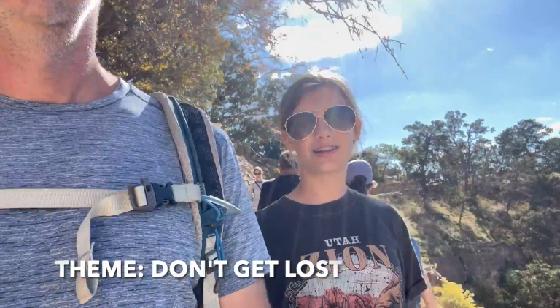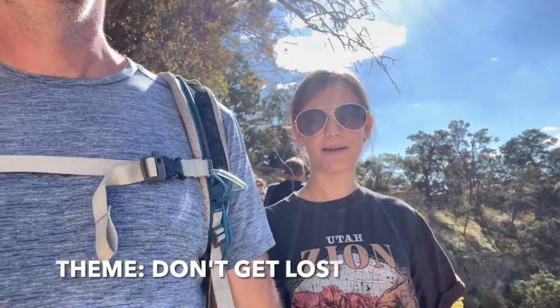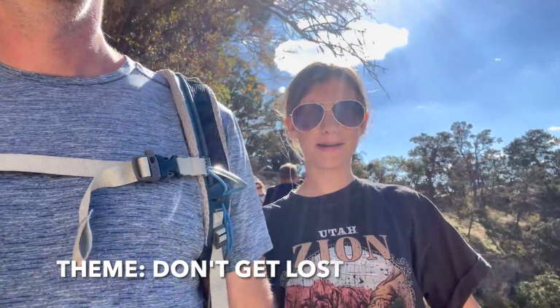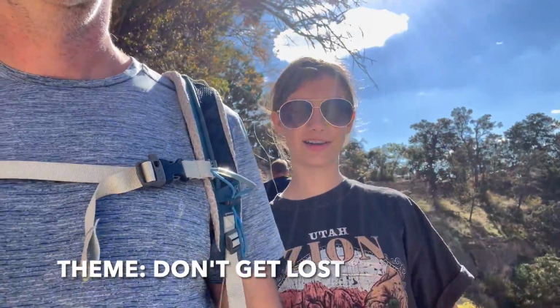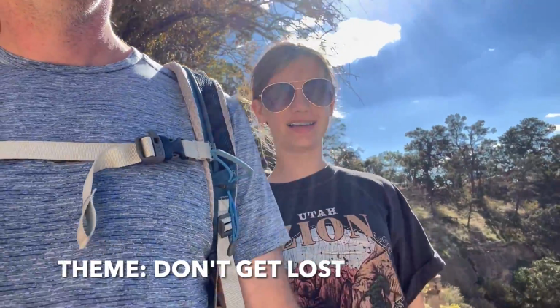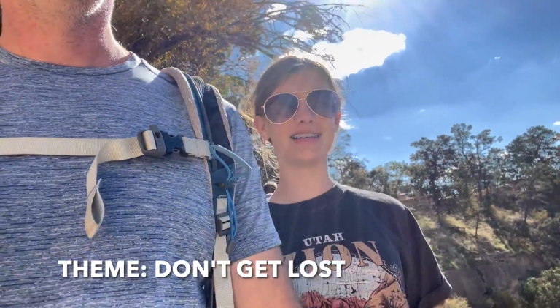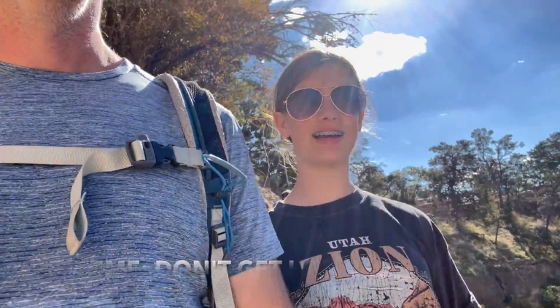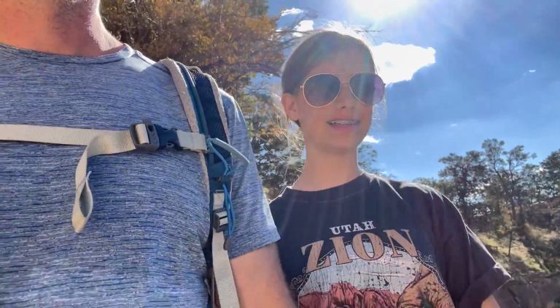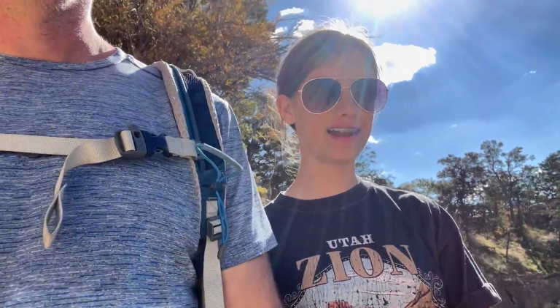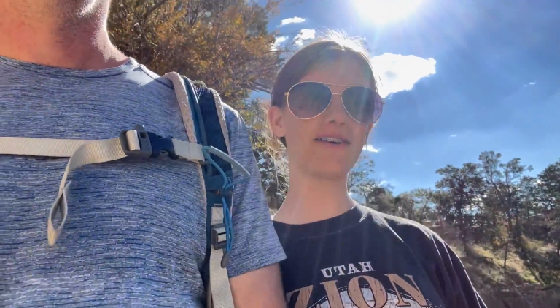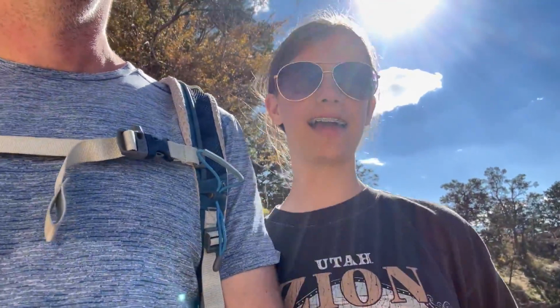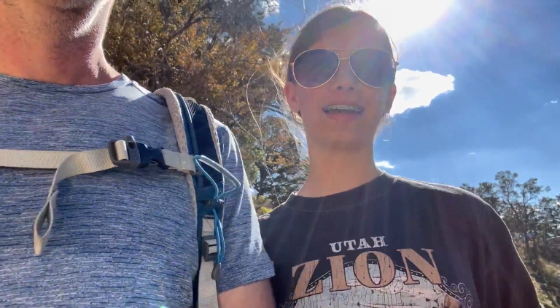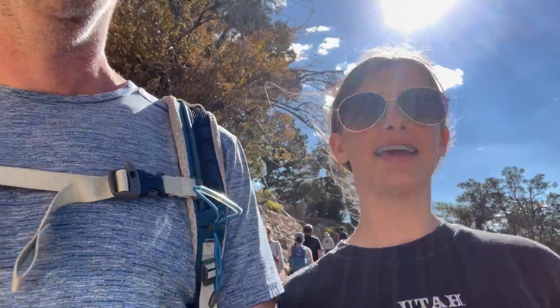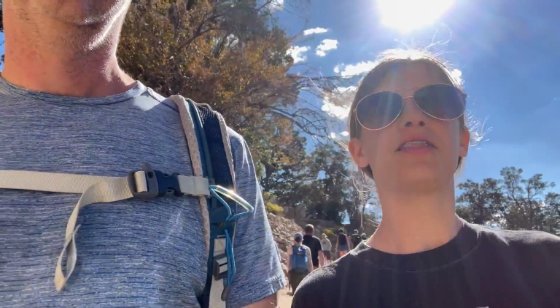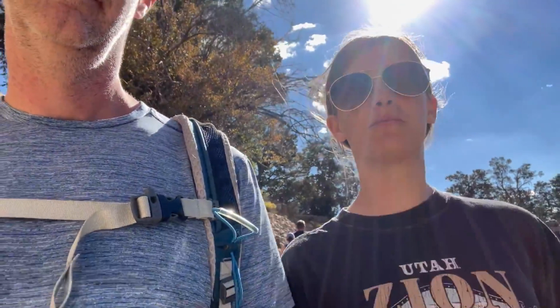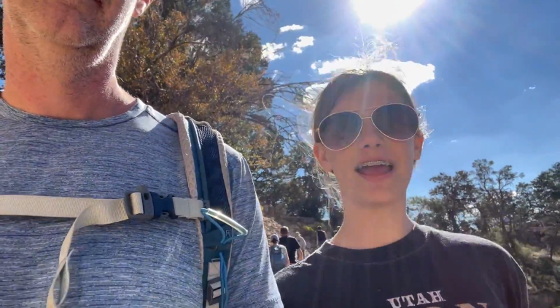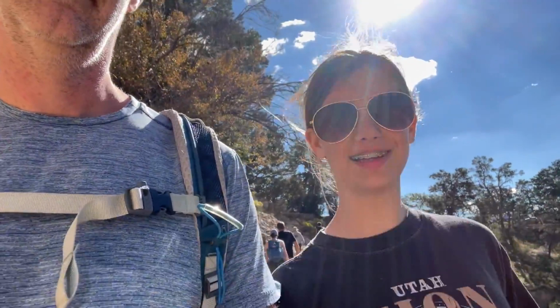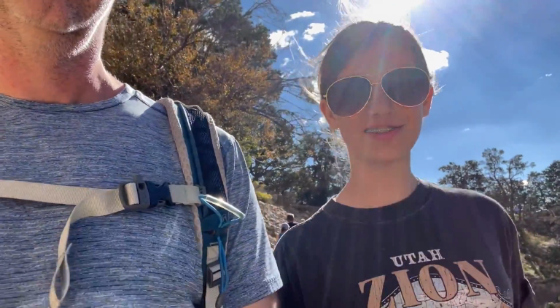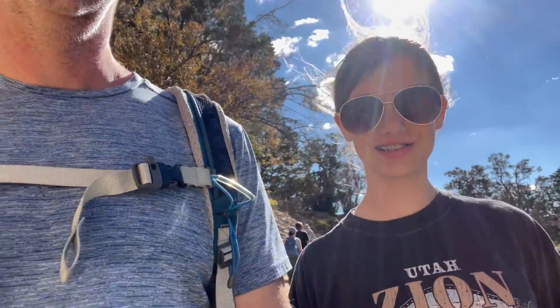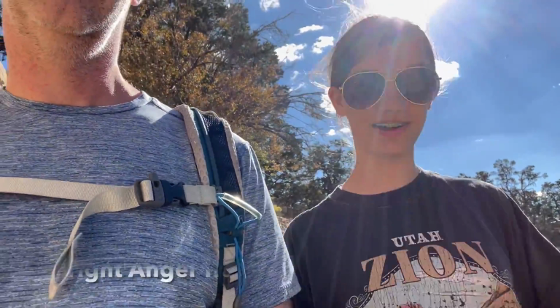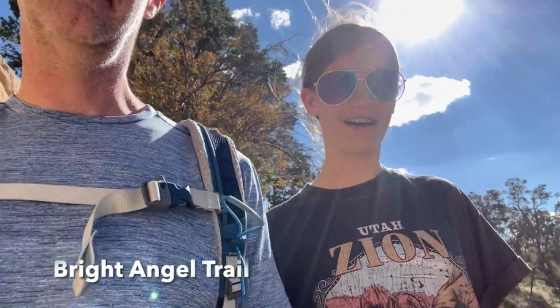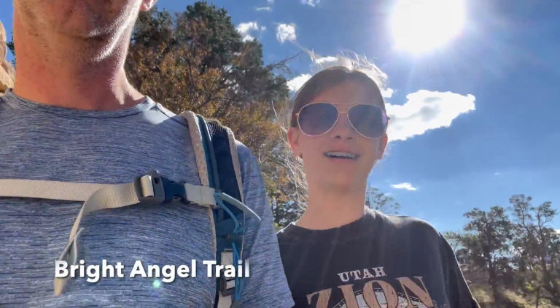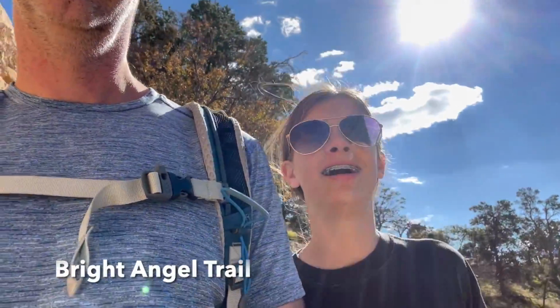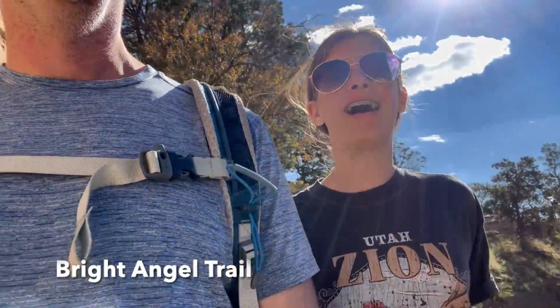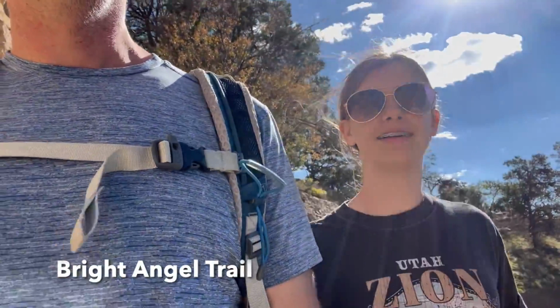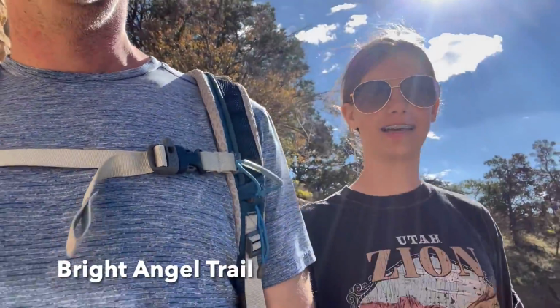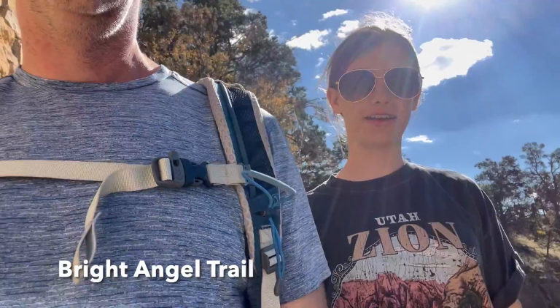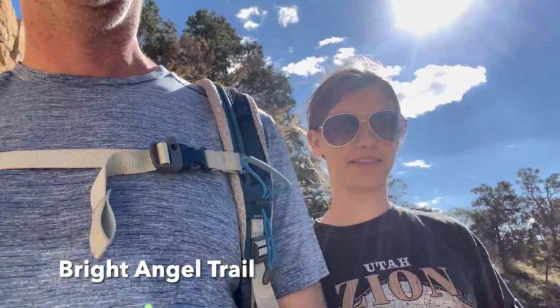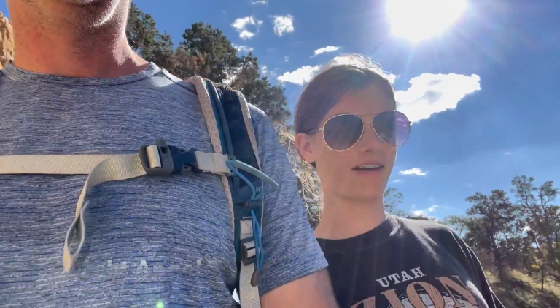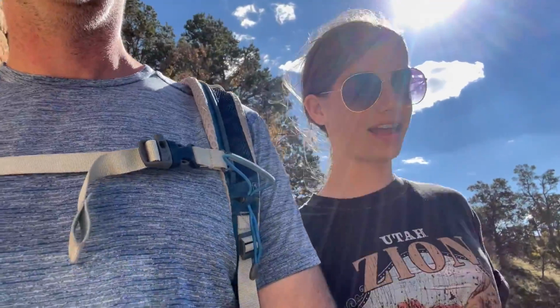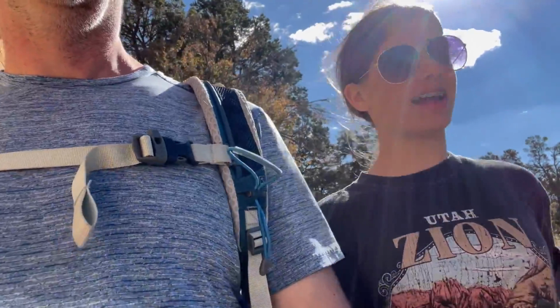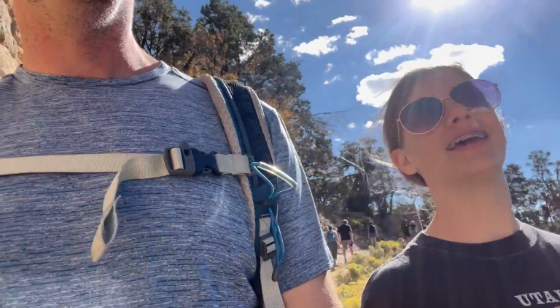Dr. Backpacker and Kids here, and today we're hiking the Bright Angel Trail in Grand Canyon.